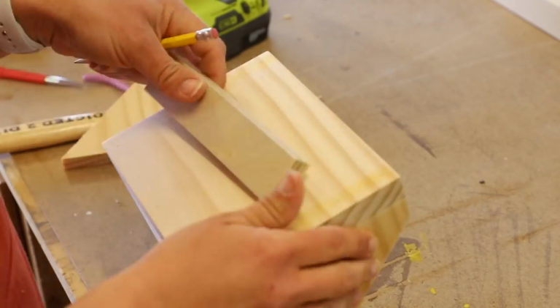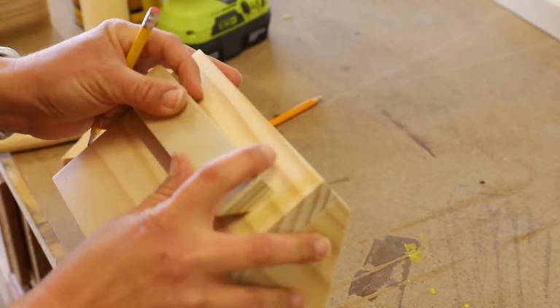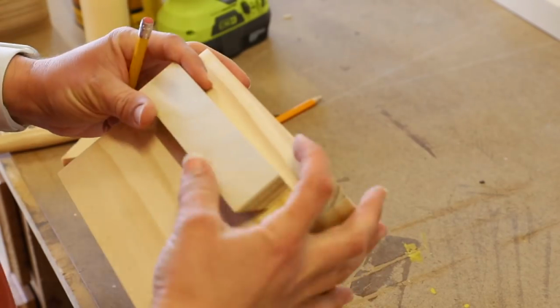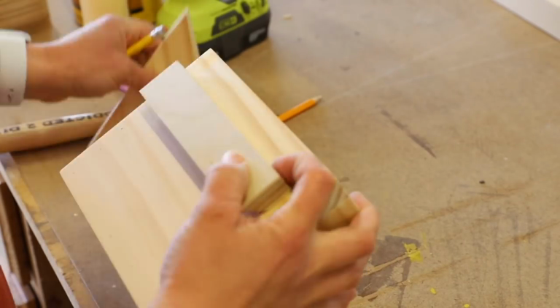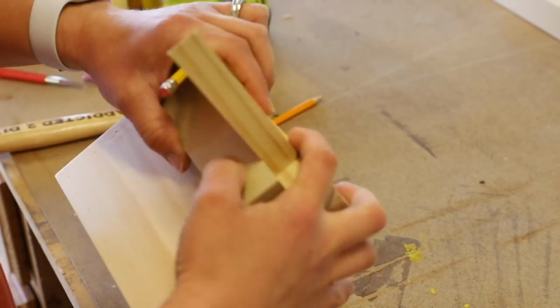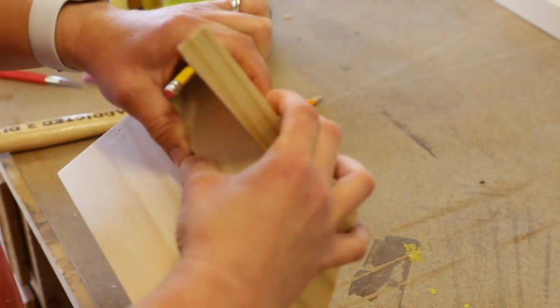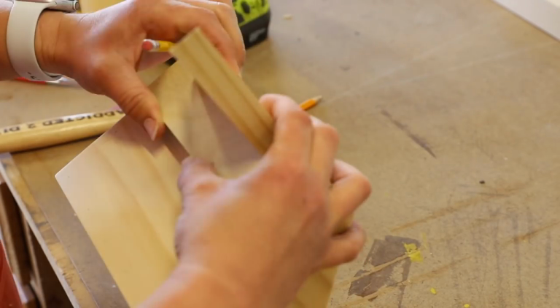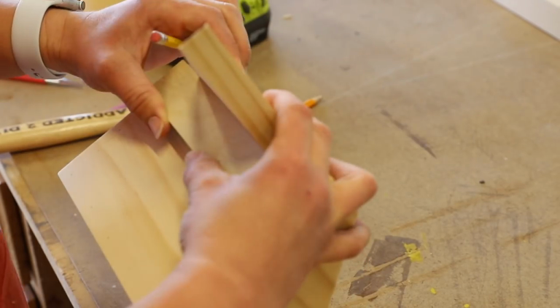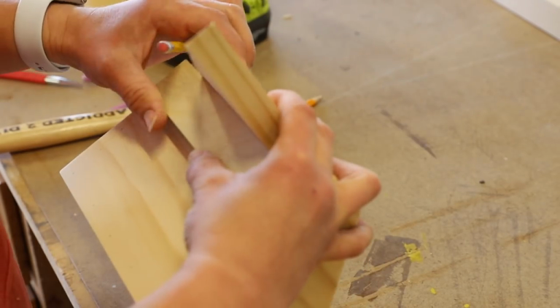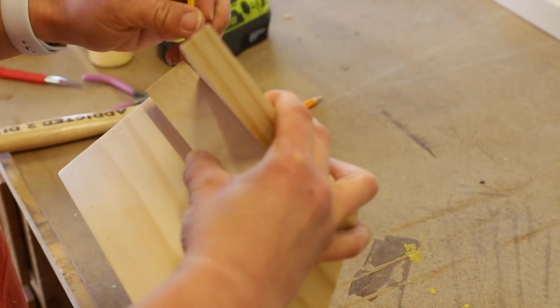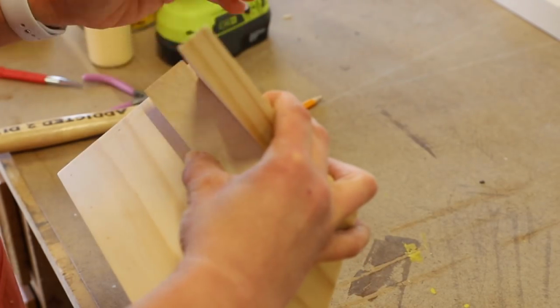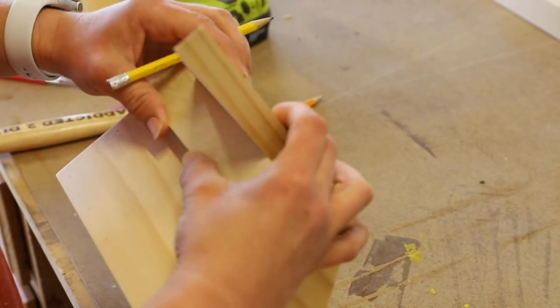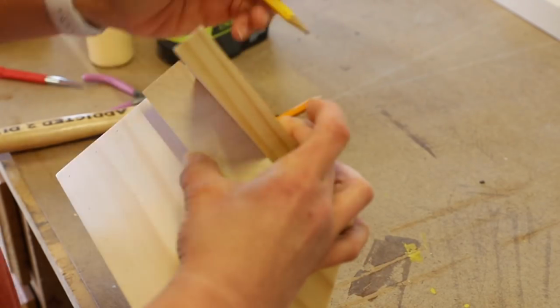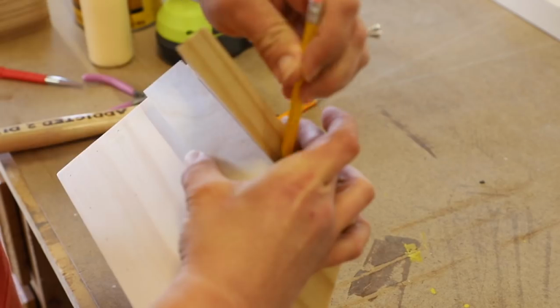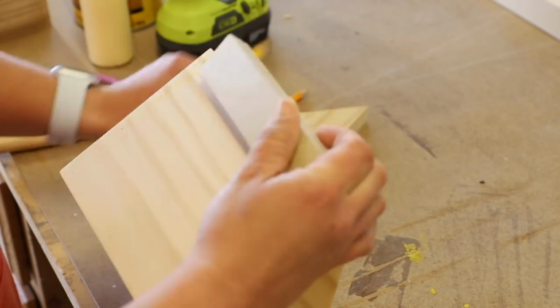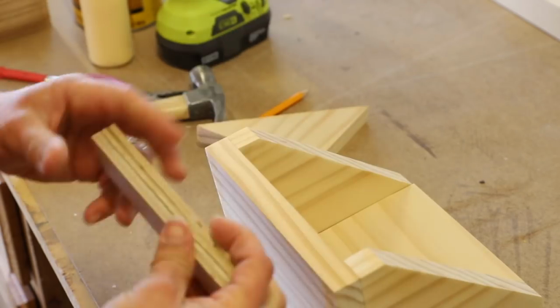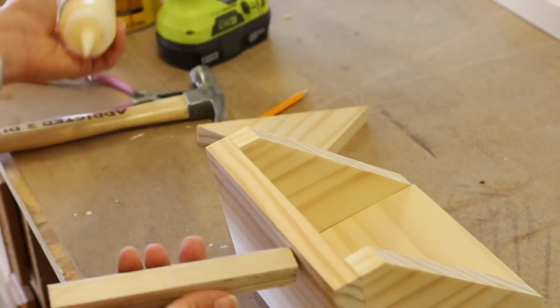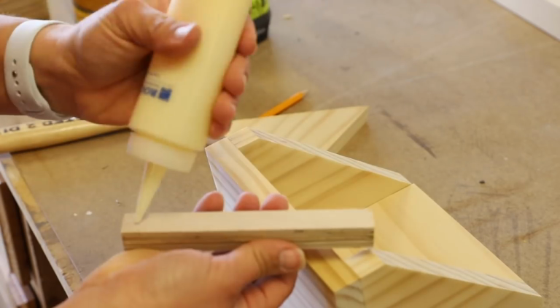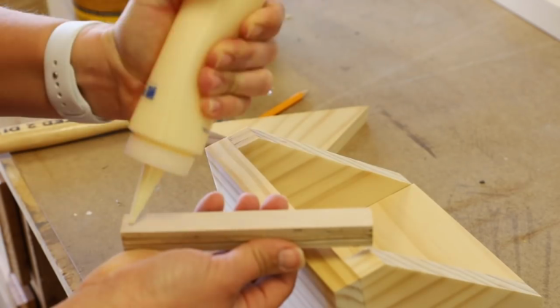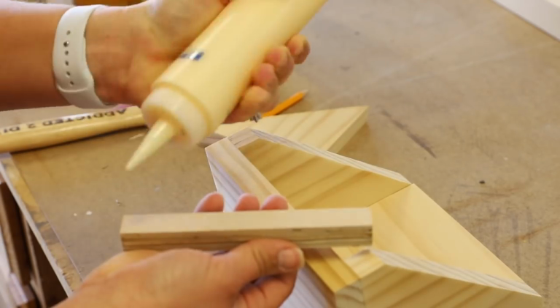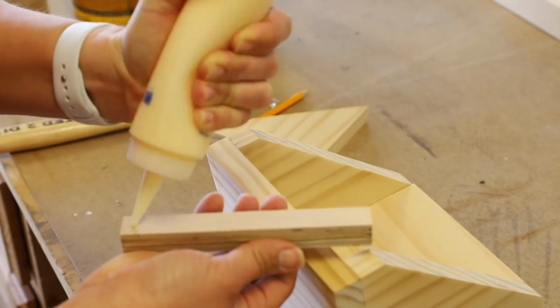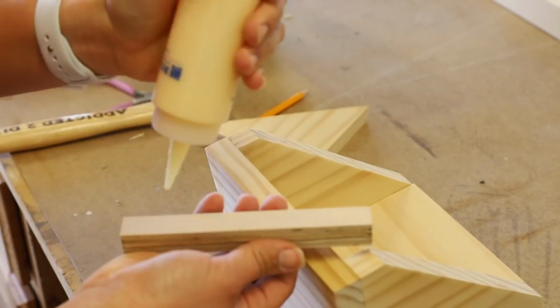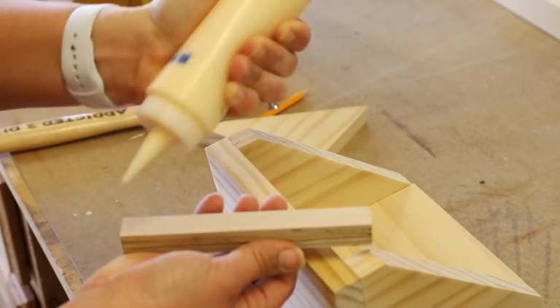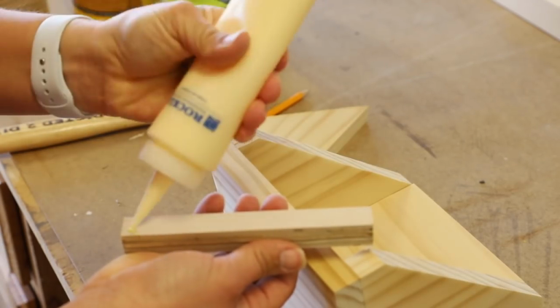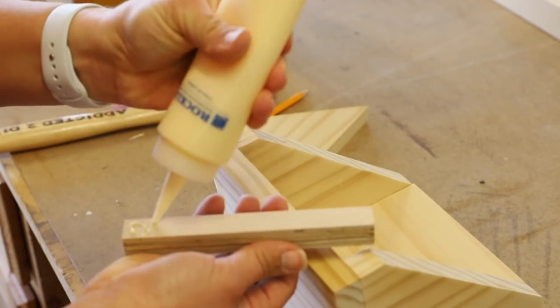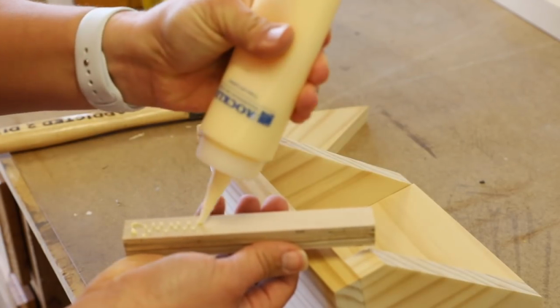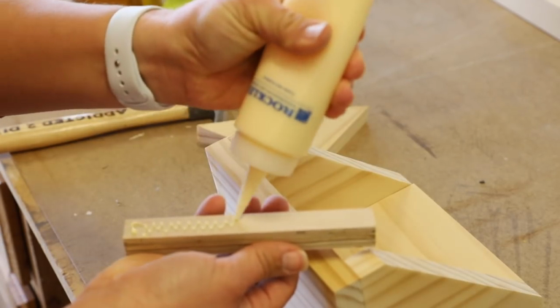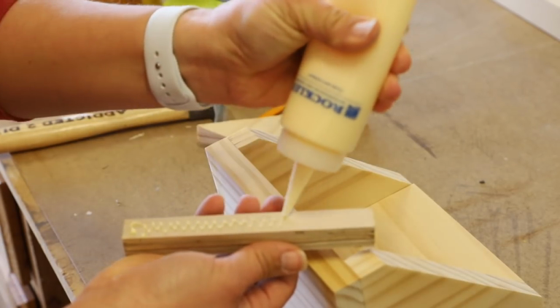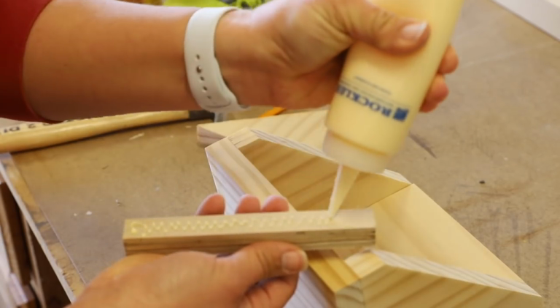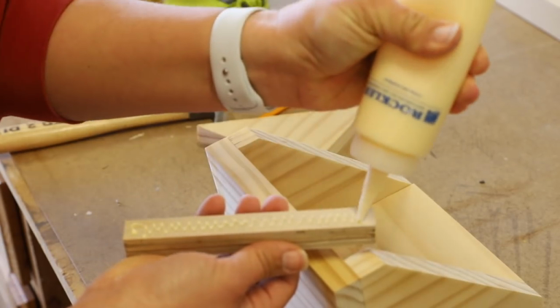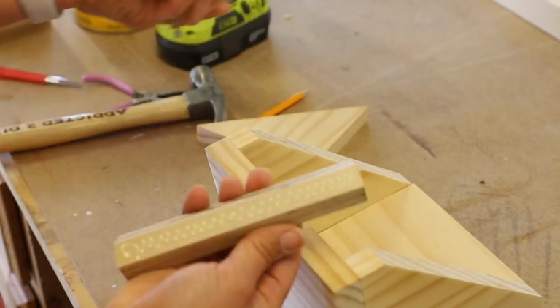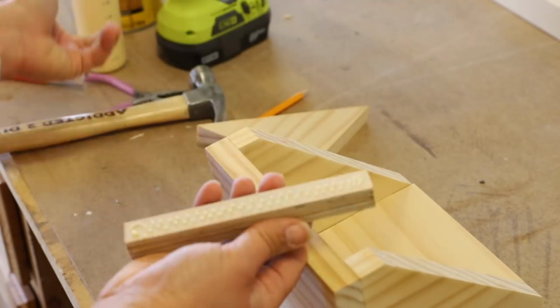Once all of the organizers were made, I cut the 1.25 inch cleat strip to size and attached the pieces to the backs.